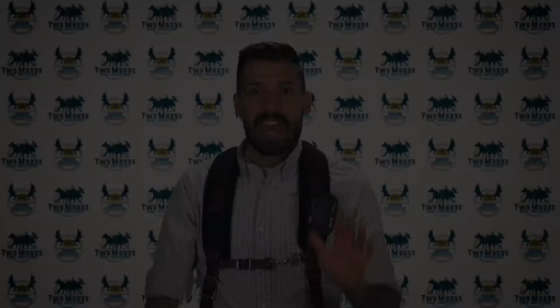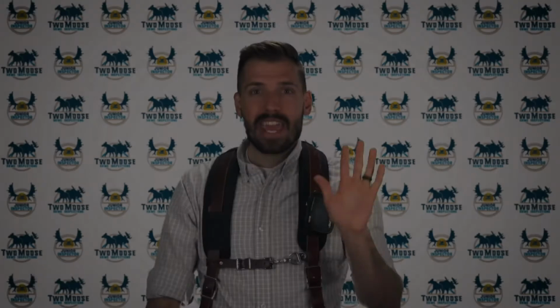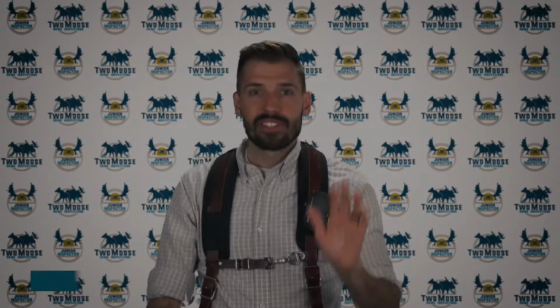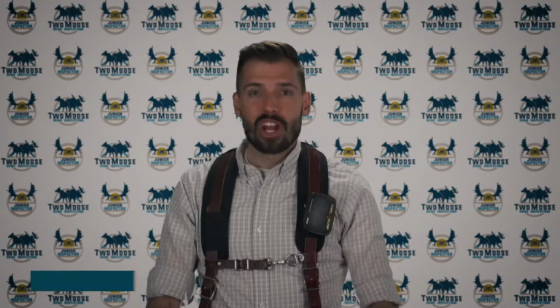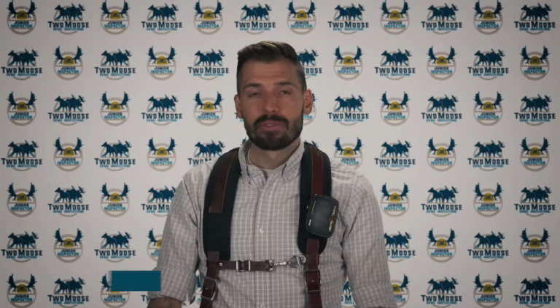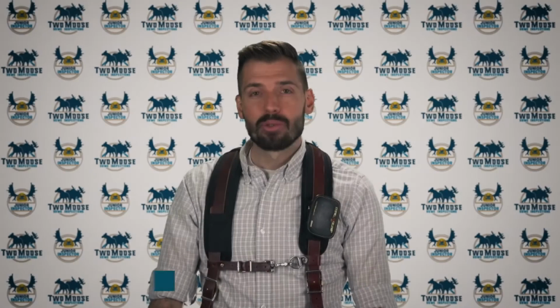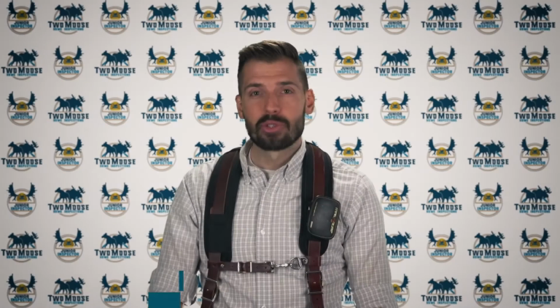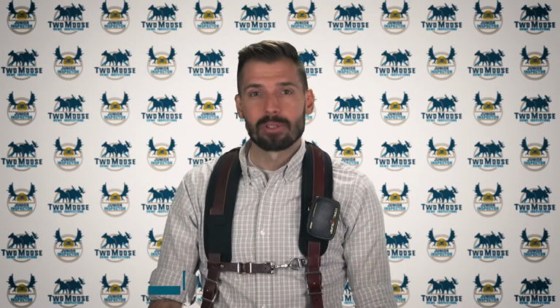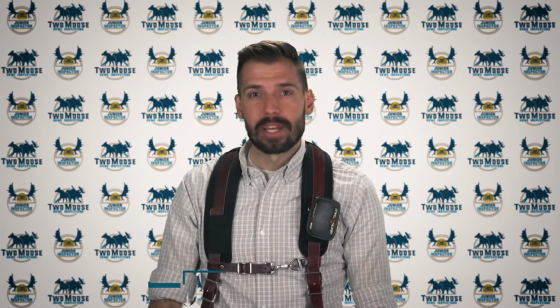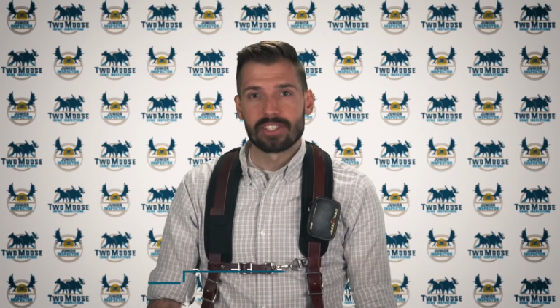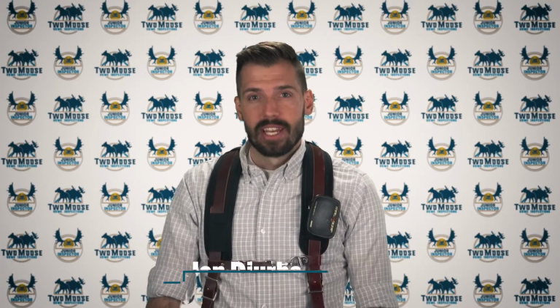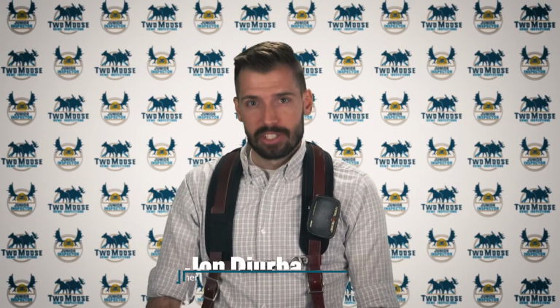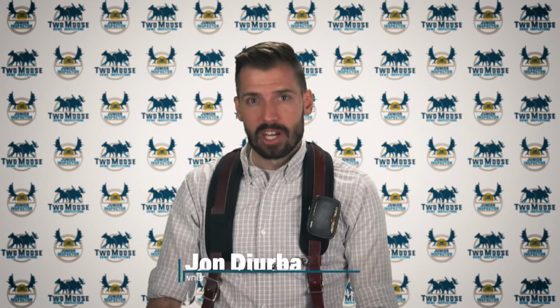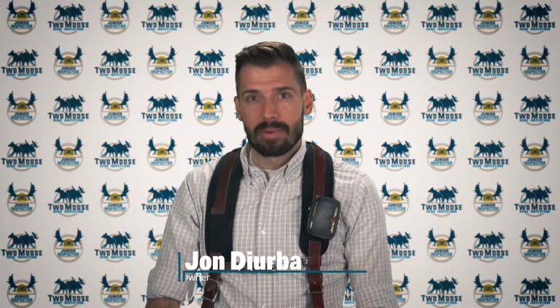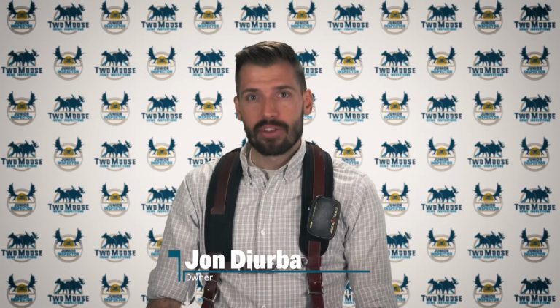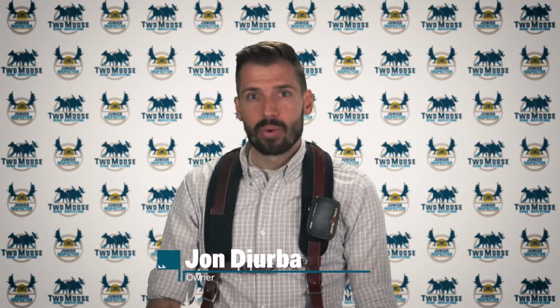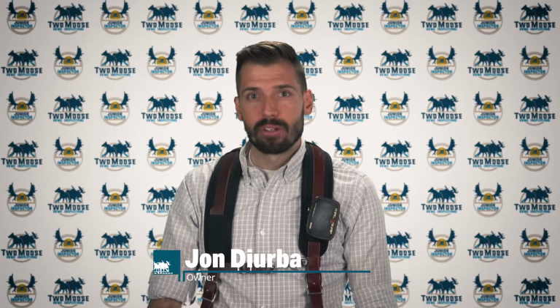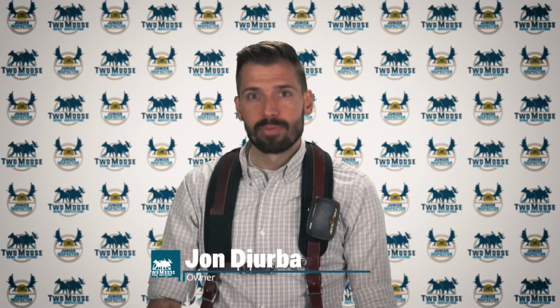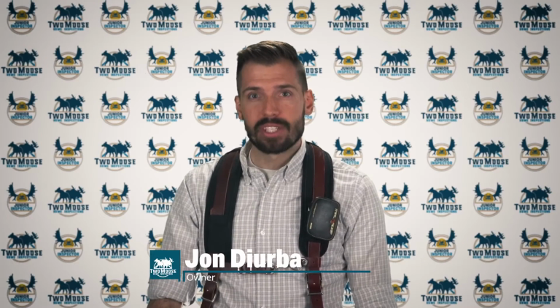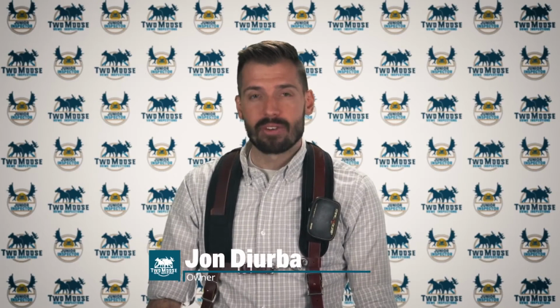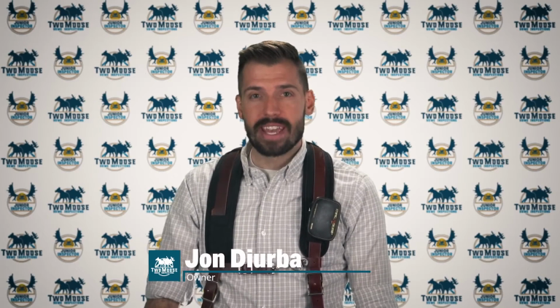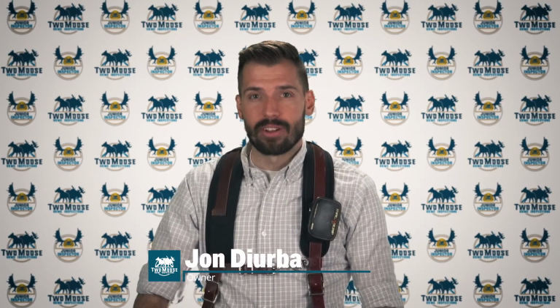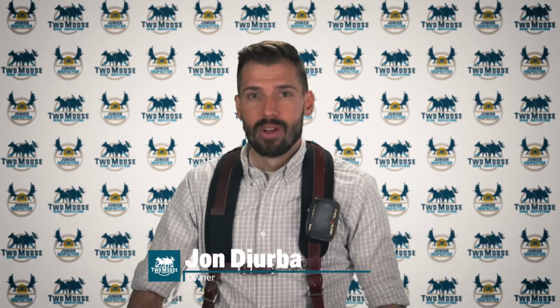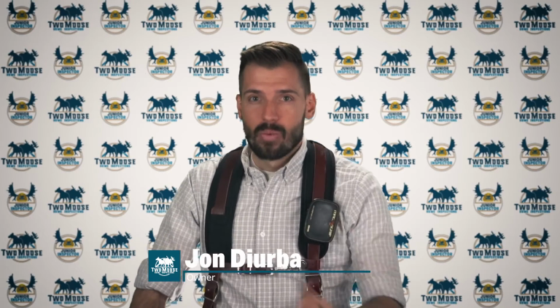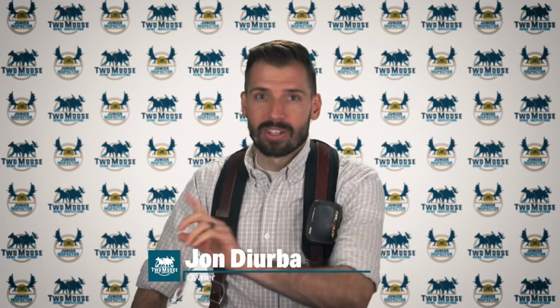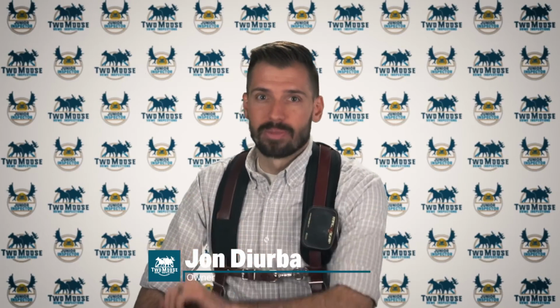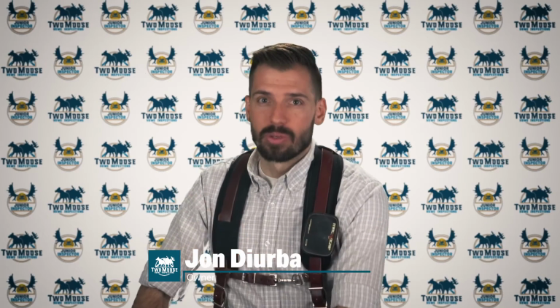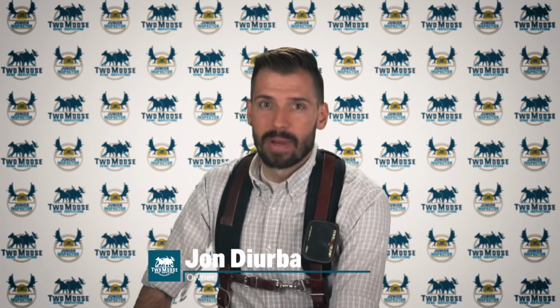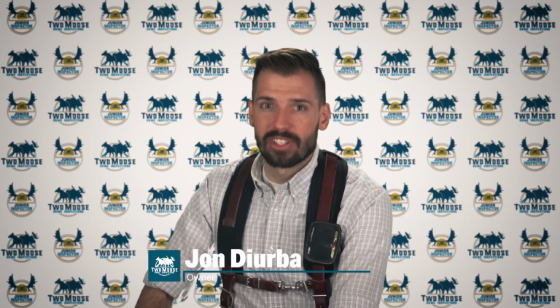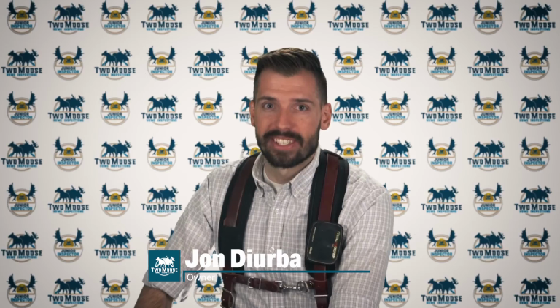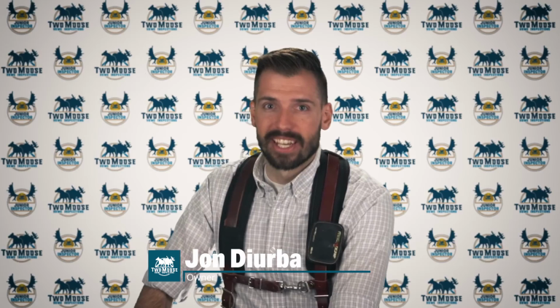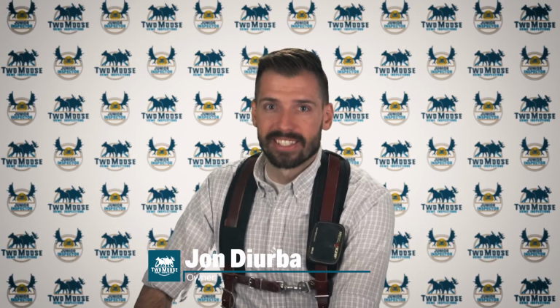Hey, this is John with 2Moose Home Inspections. Let's talk about your window's missing crank handle. Welcome to Inspector Insights.